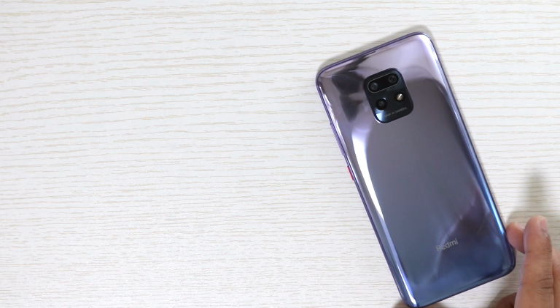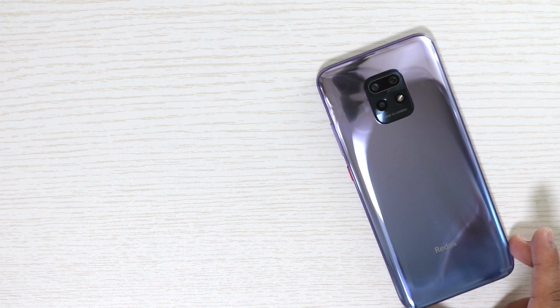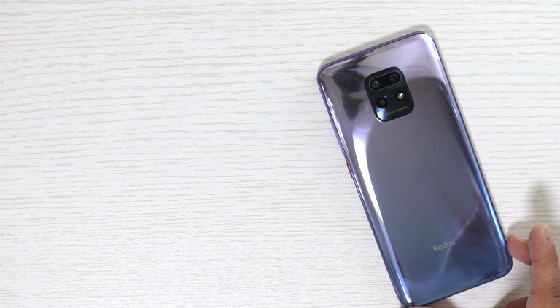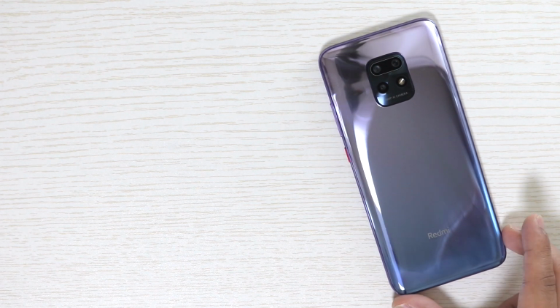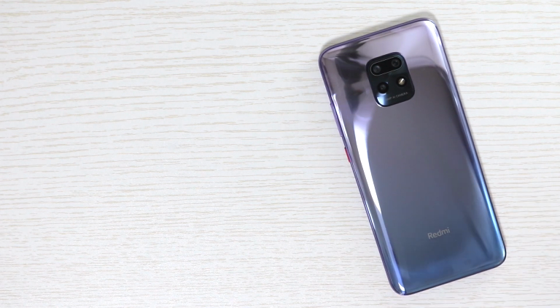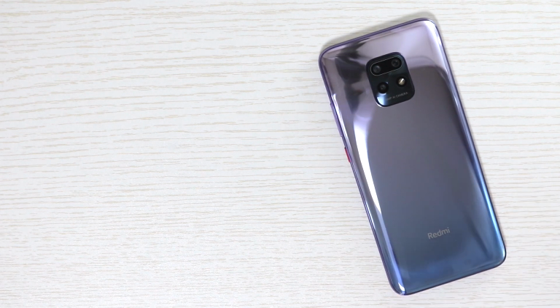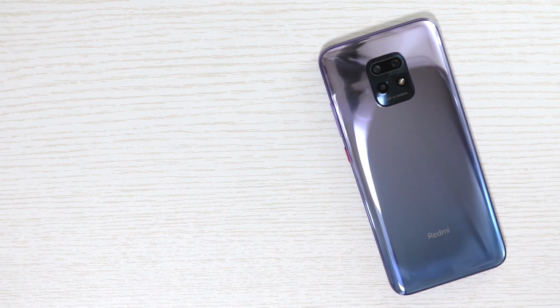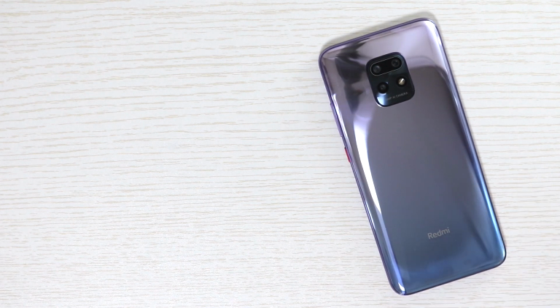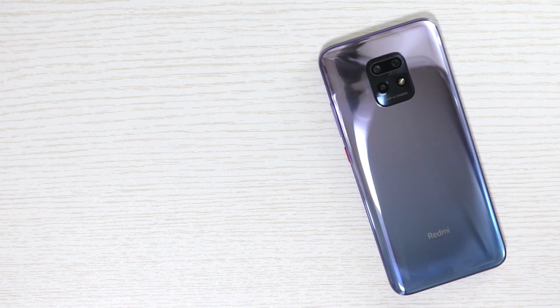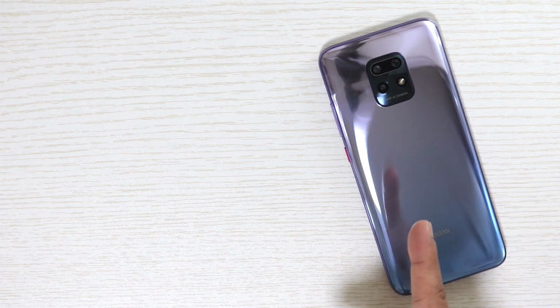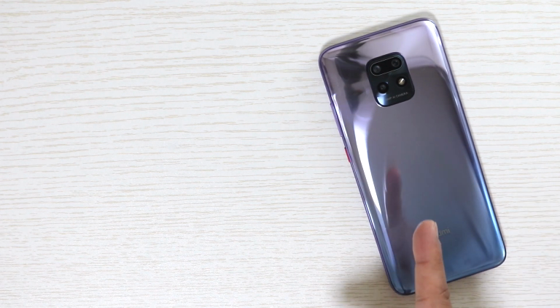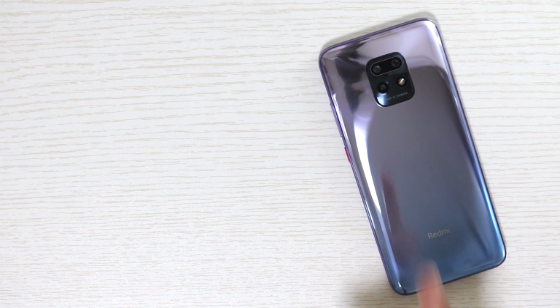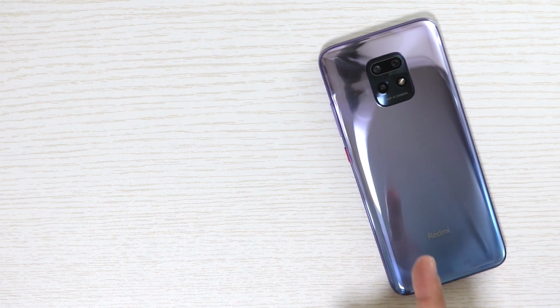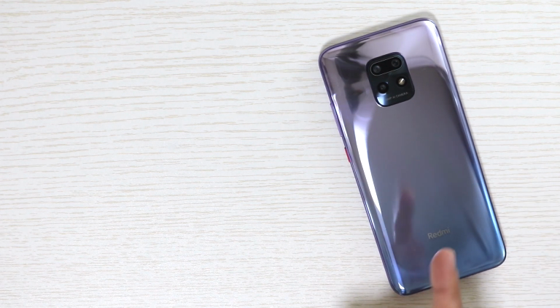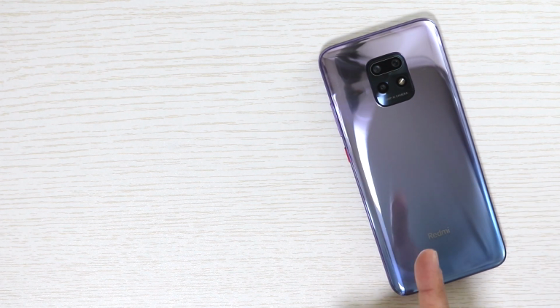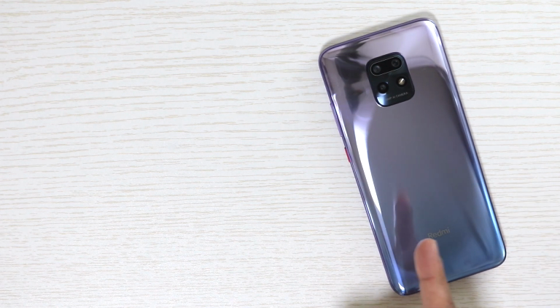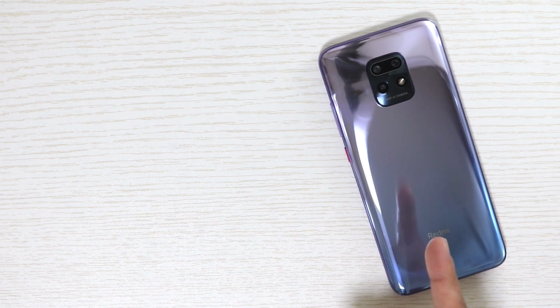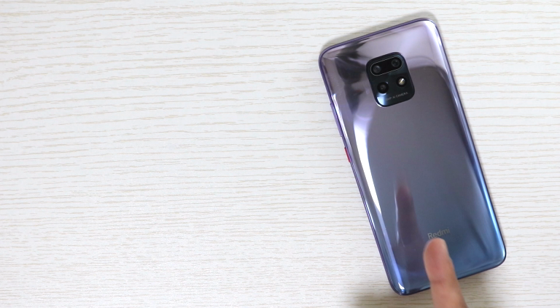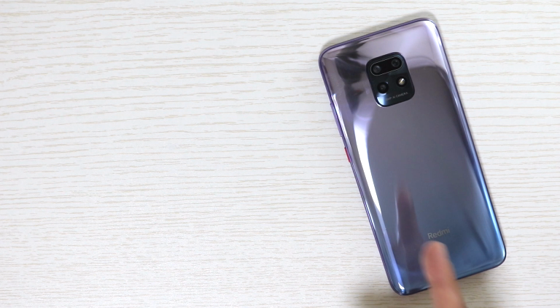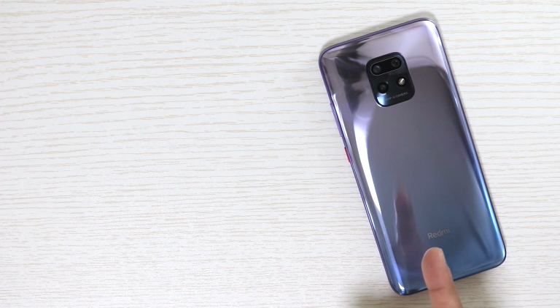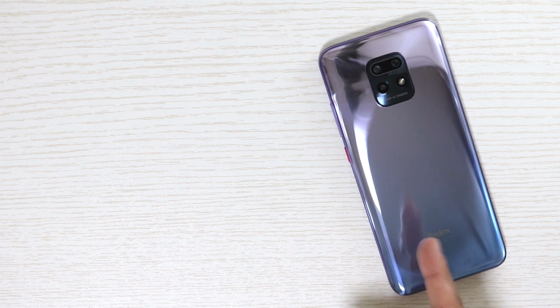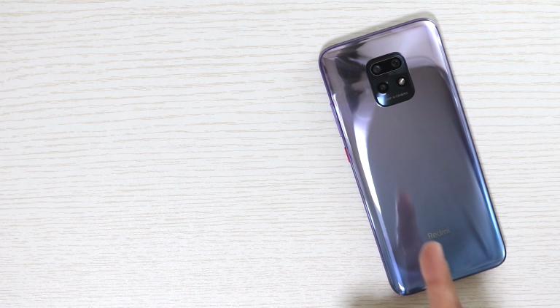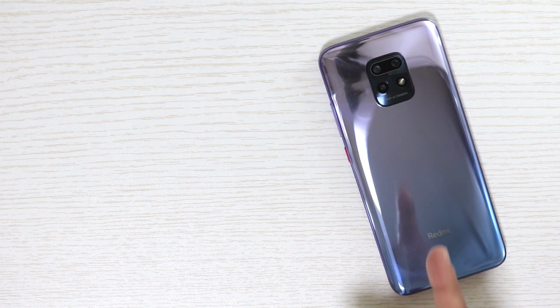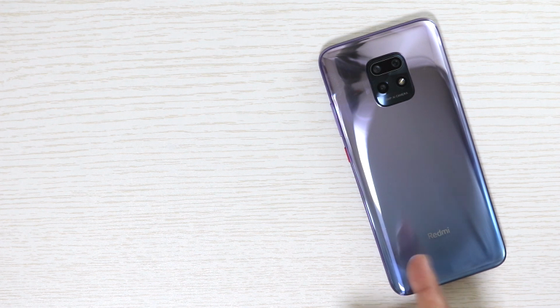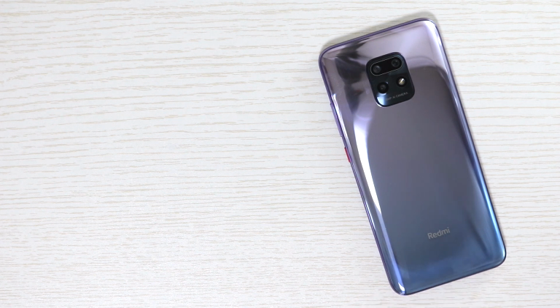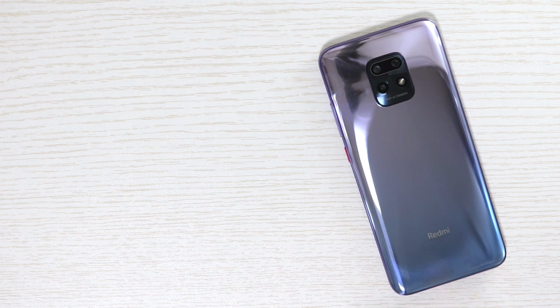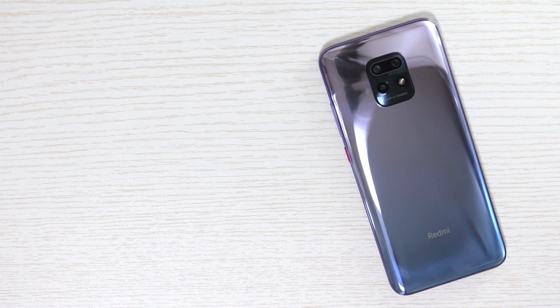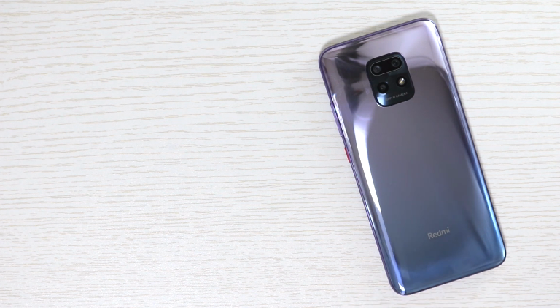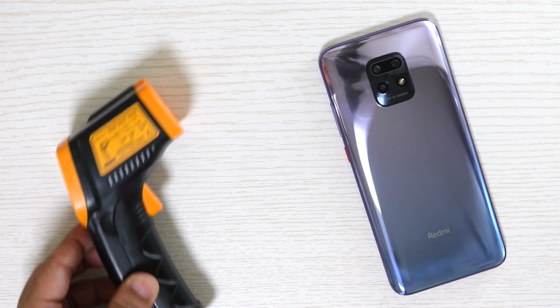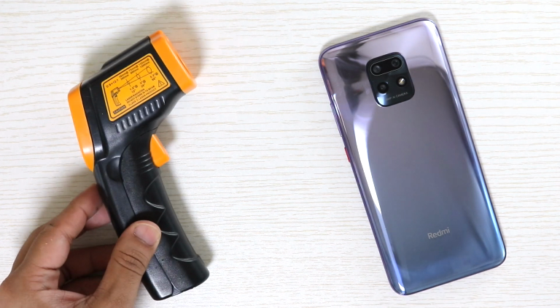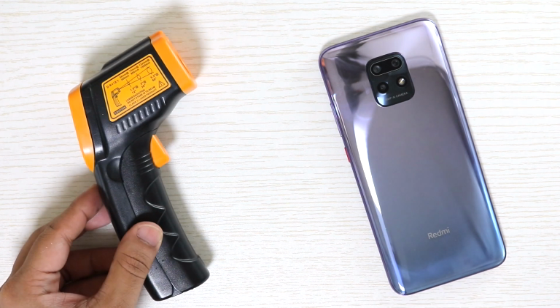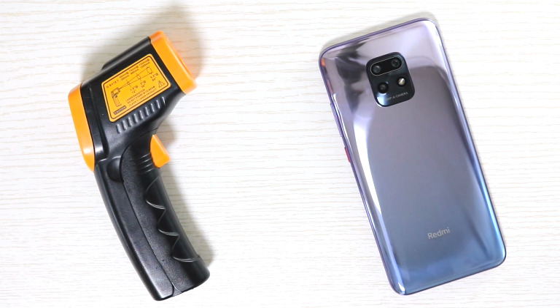This one is Redmi 10X 5G, and it has the same MediaTek Dimensity 820 chipset as the Redmi 10X Pro.